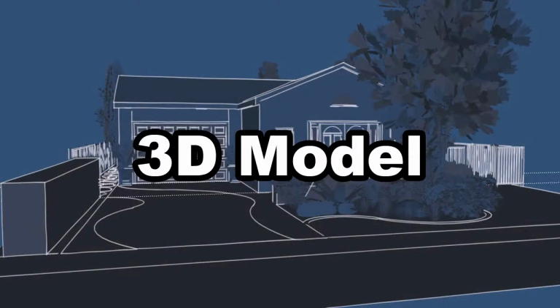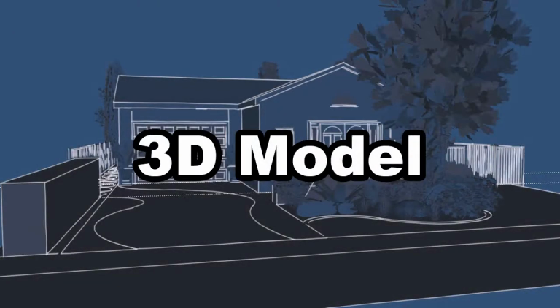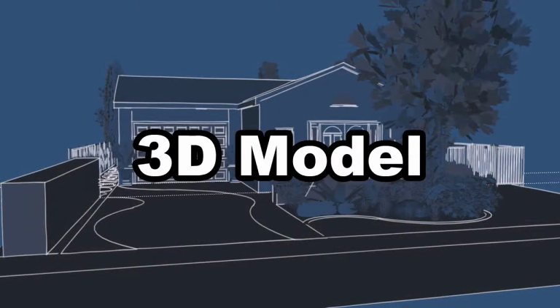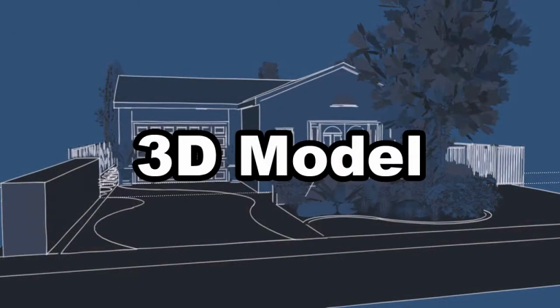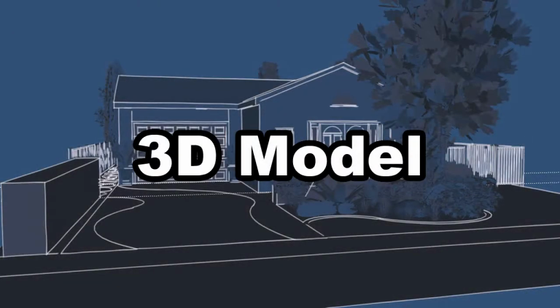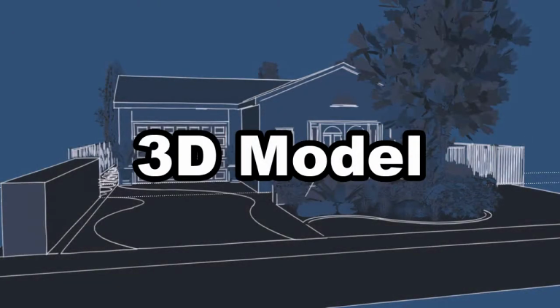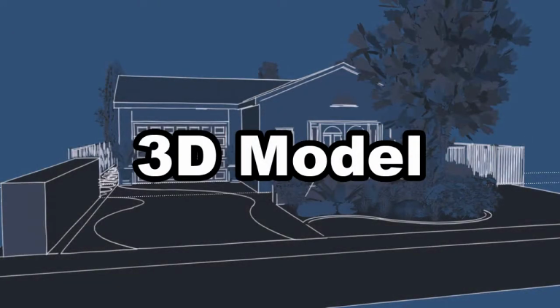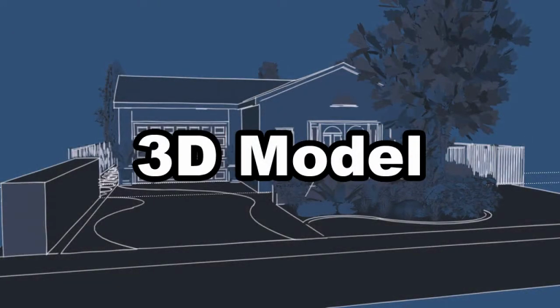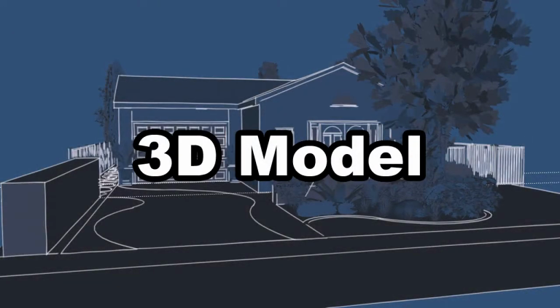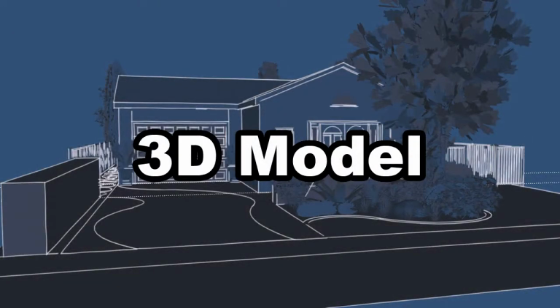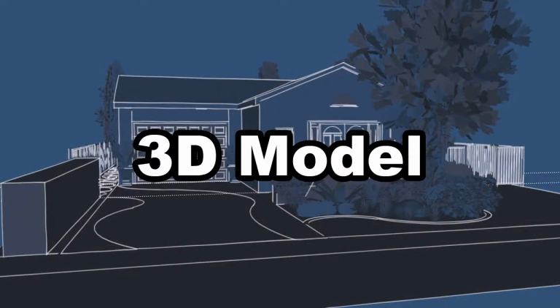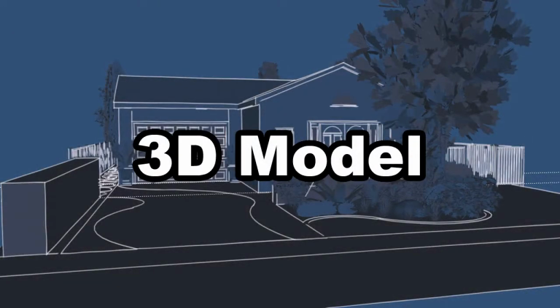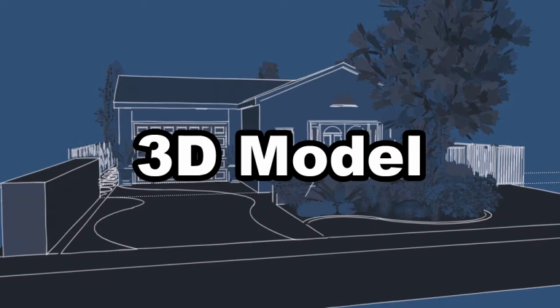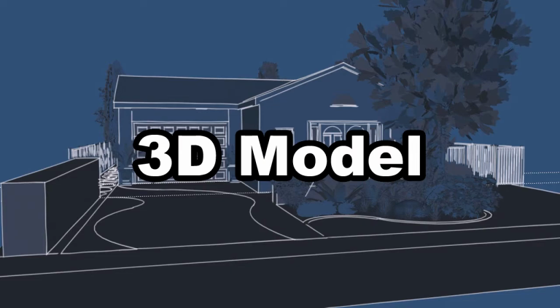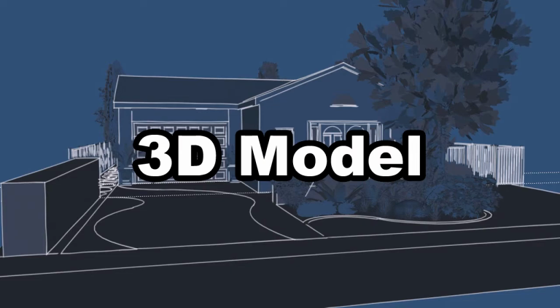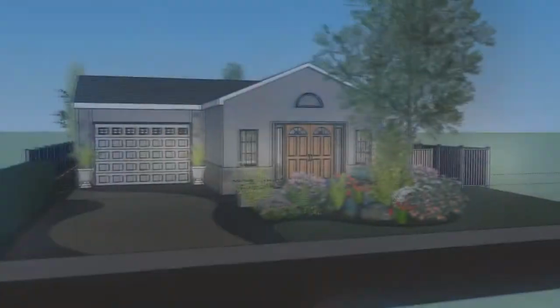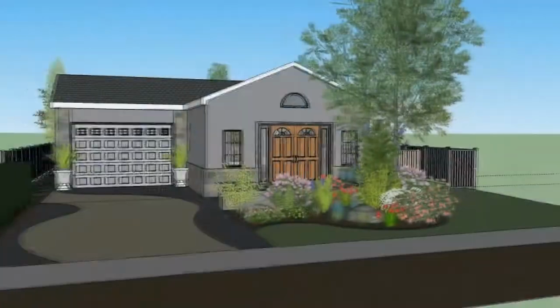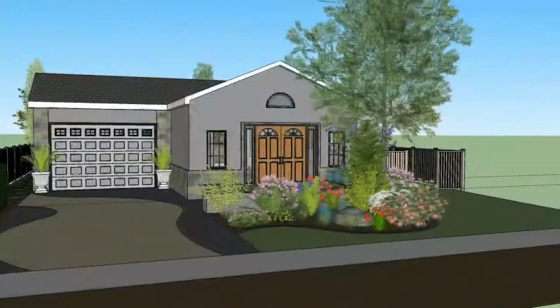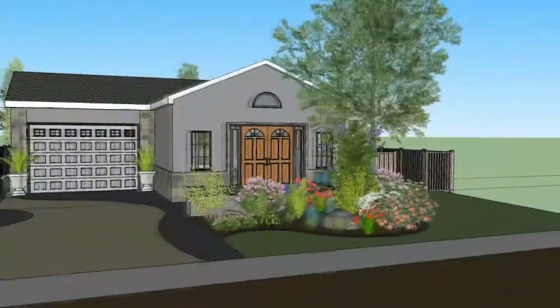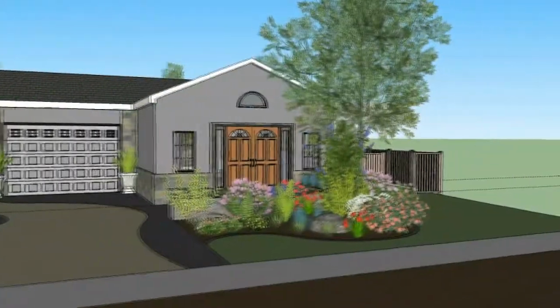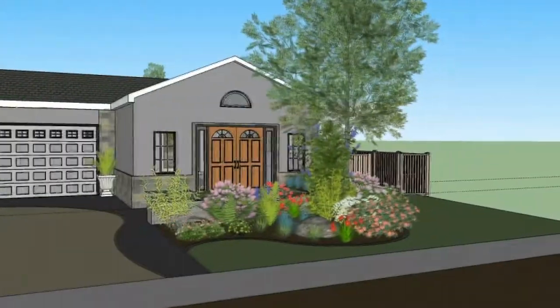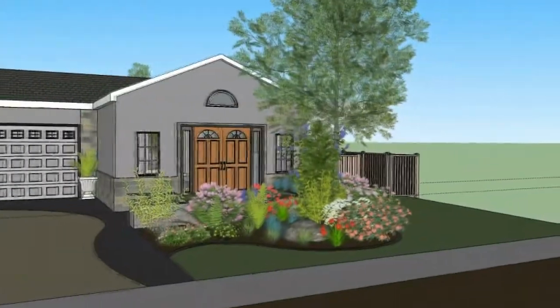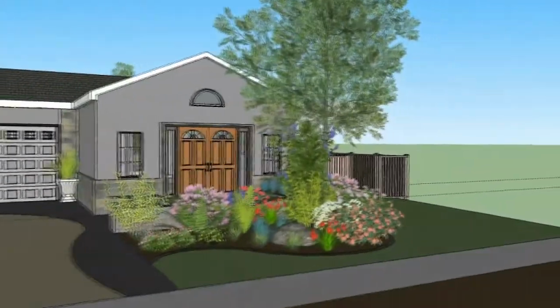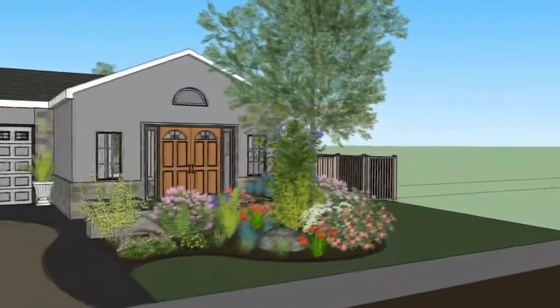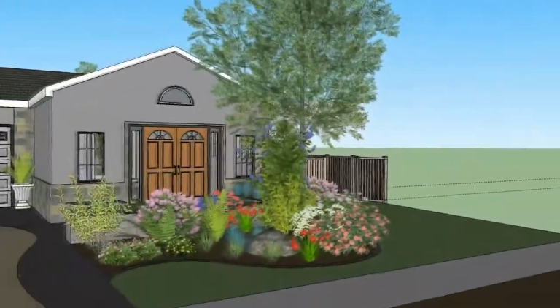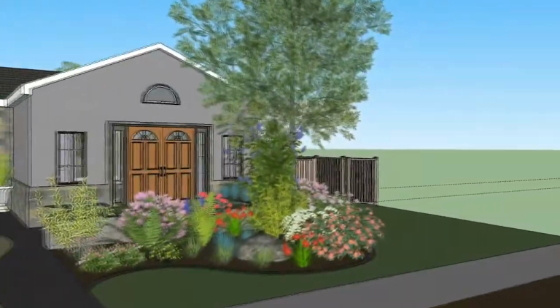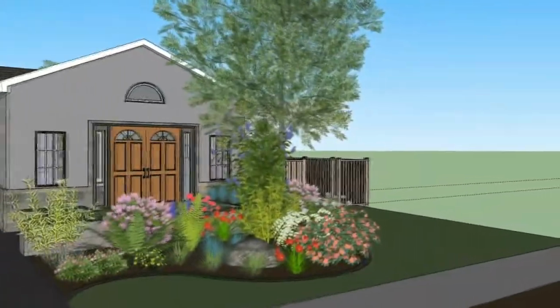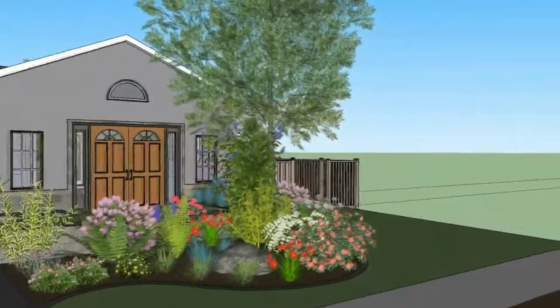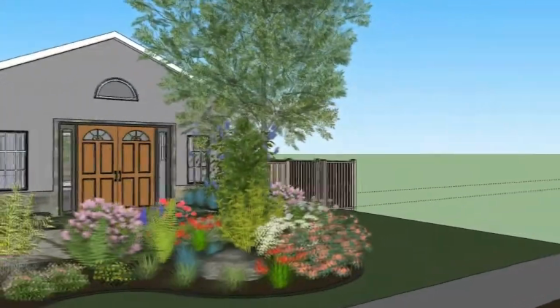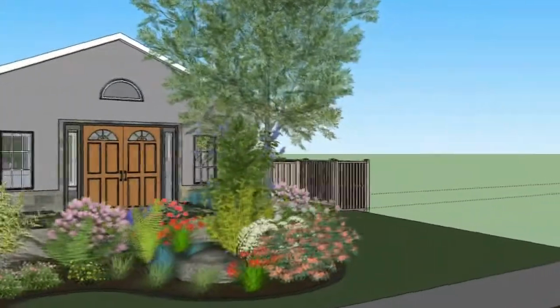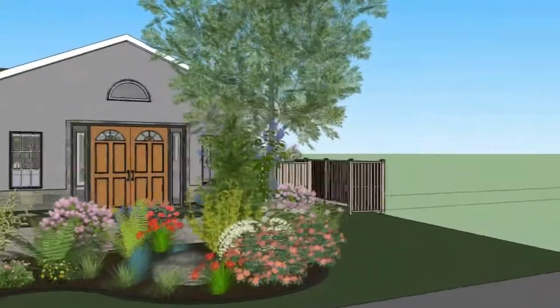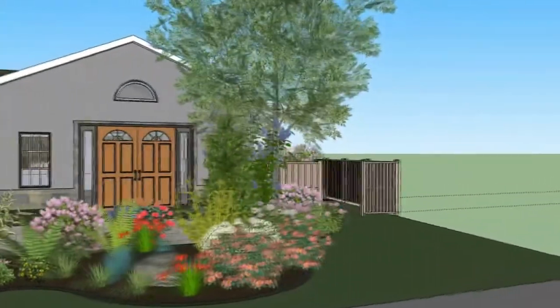Having trouble visualizing what it would look like? No problem. We are able to take your design and turn it into a 3D model.